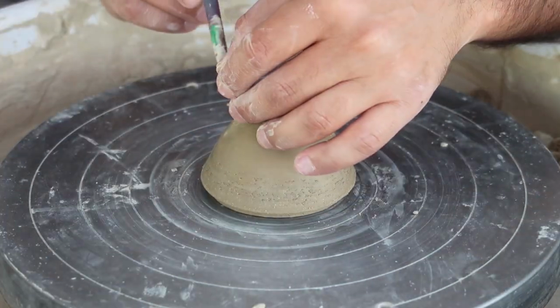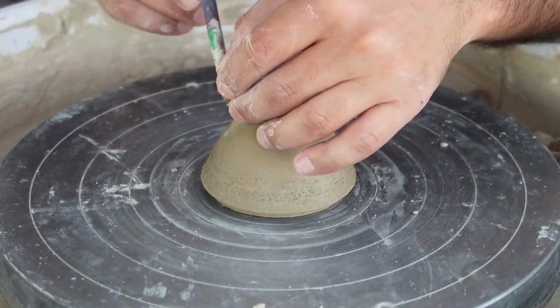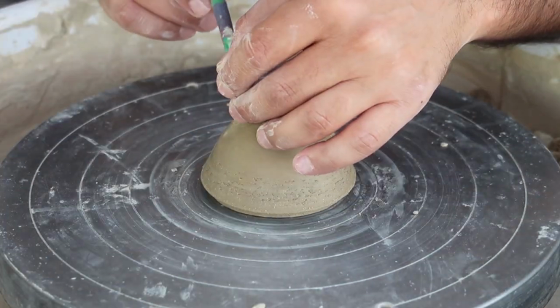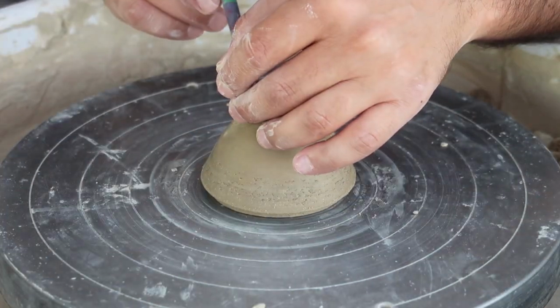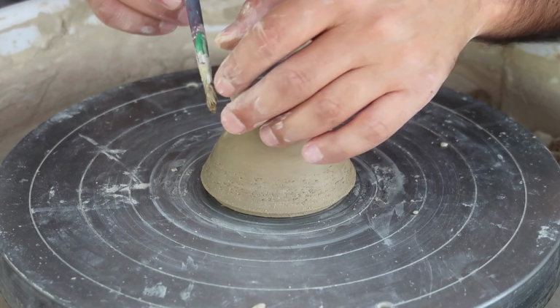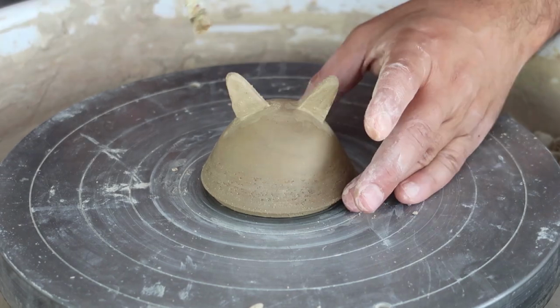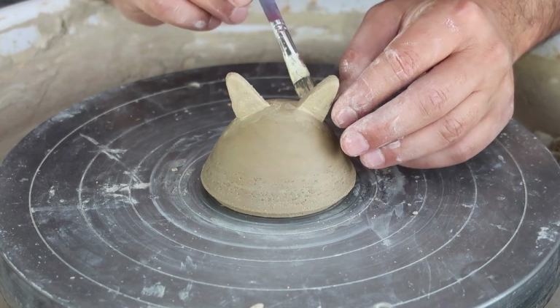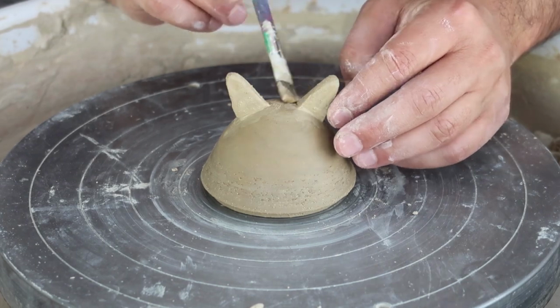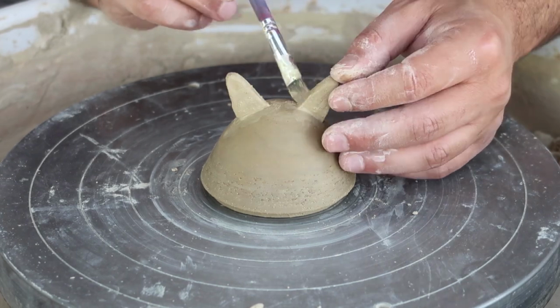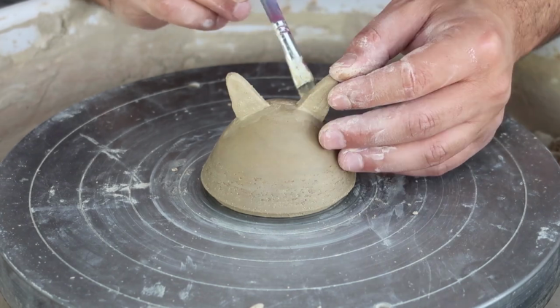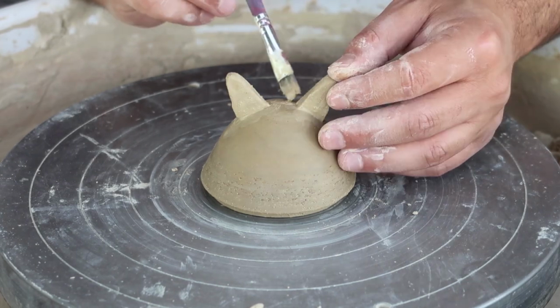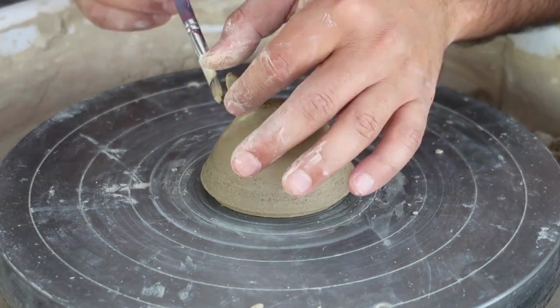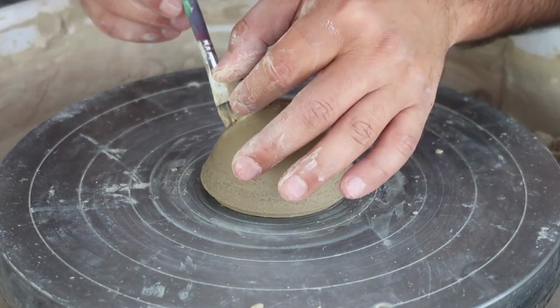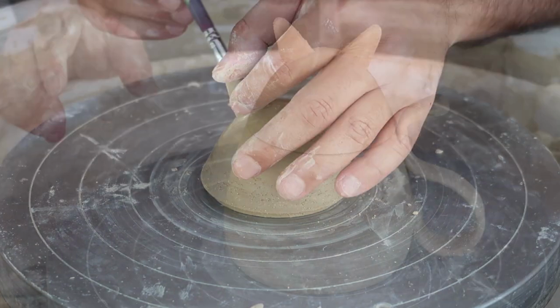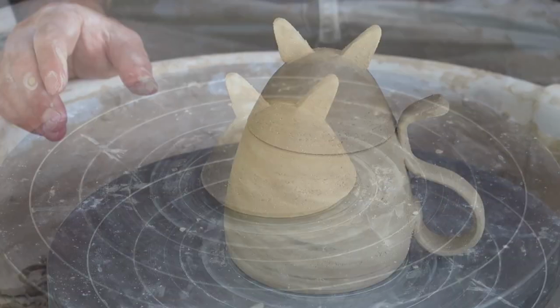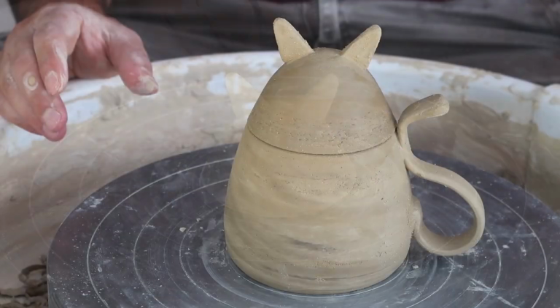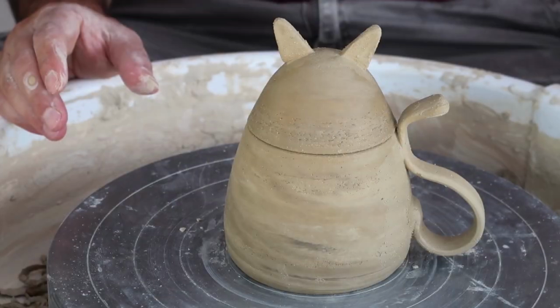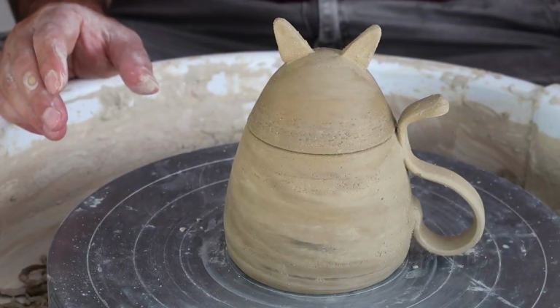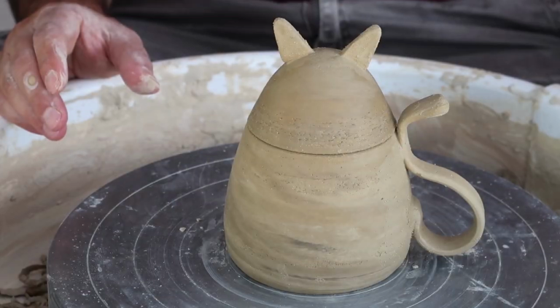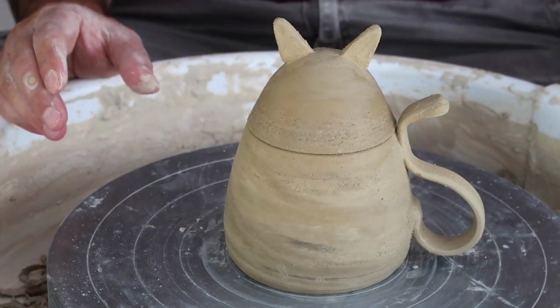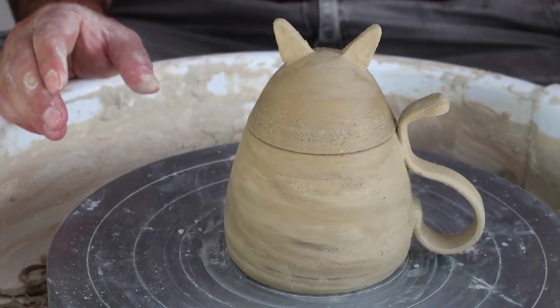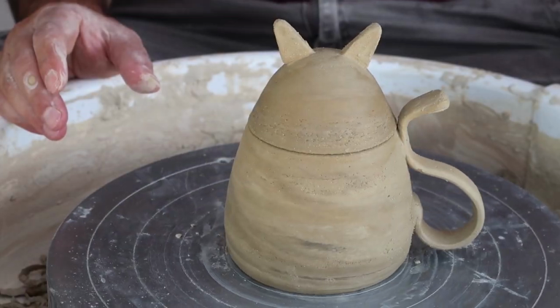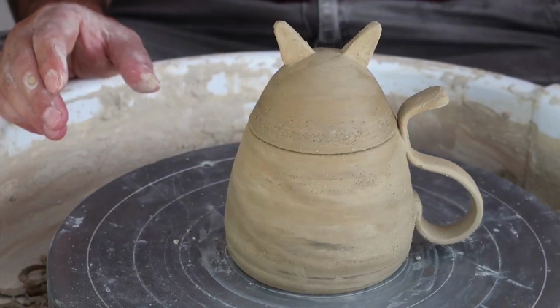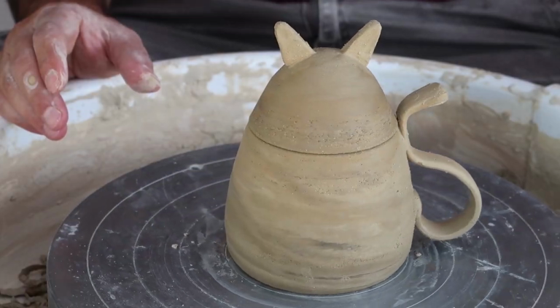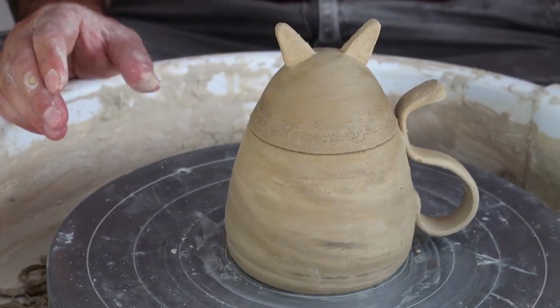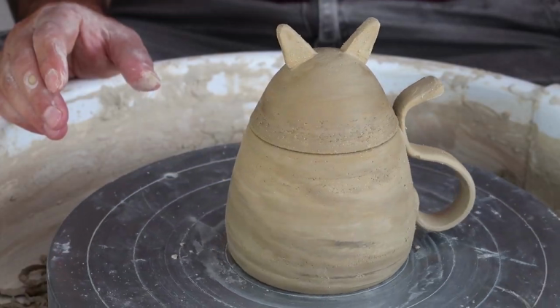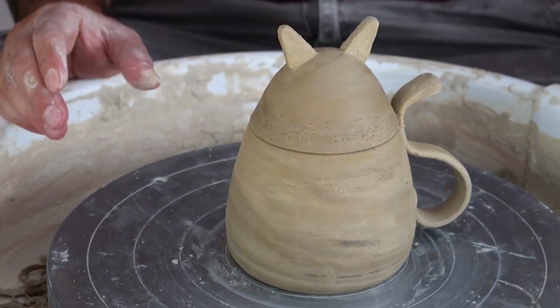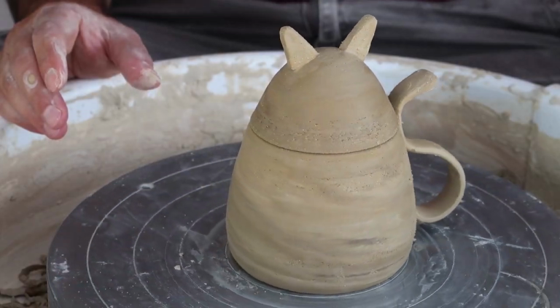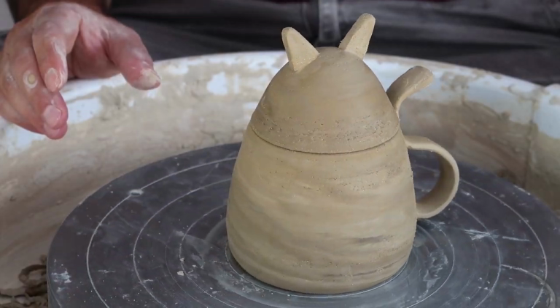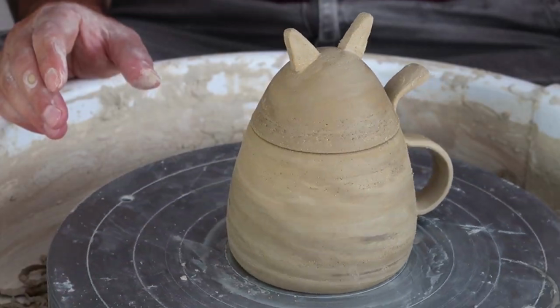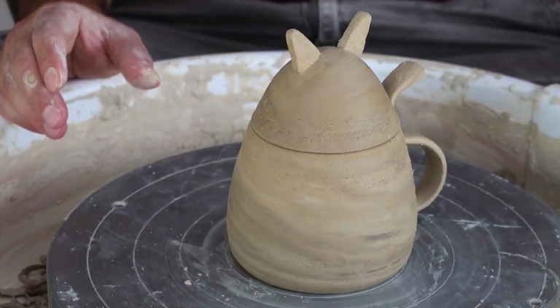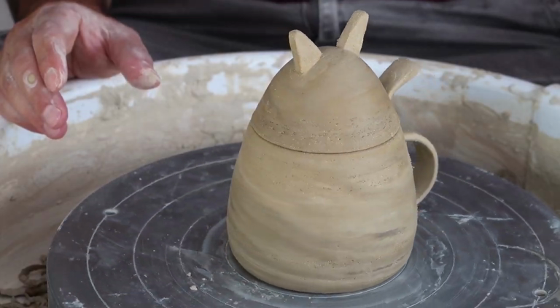A bit of blending and voilà, it's ready. We'll leave it until it dries completely.